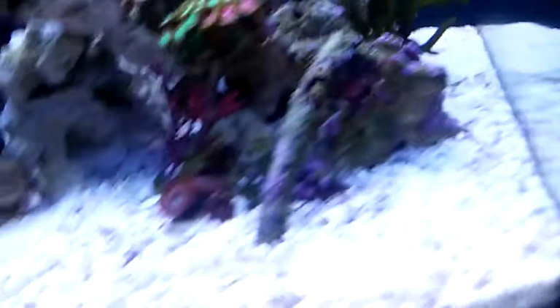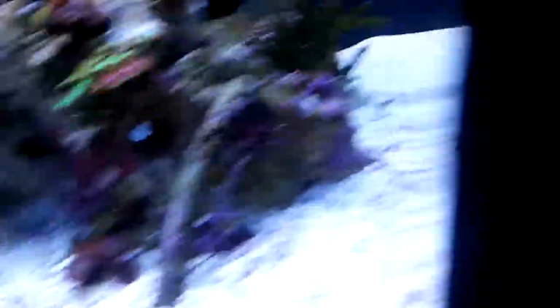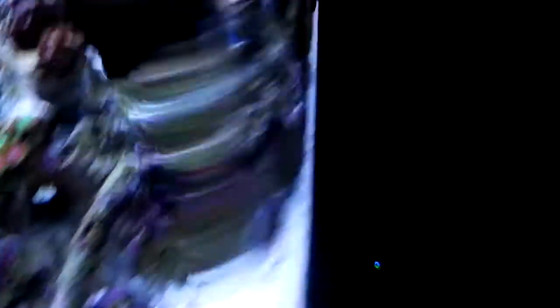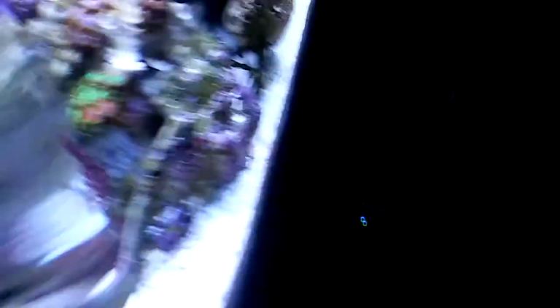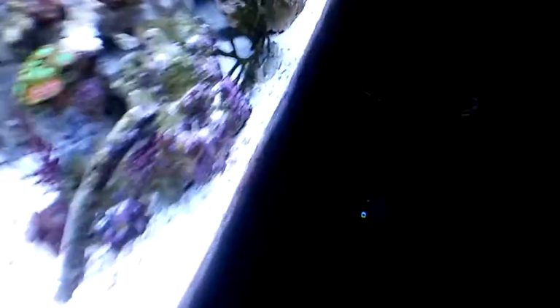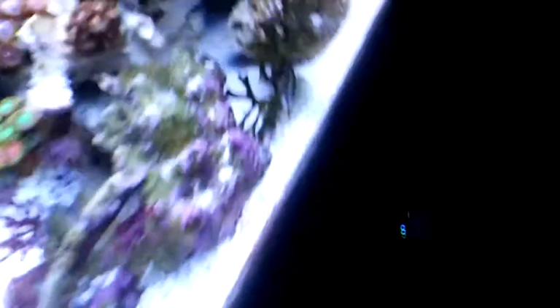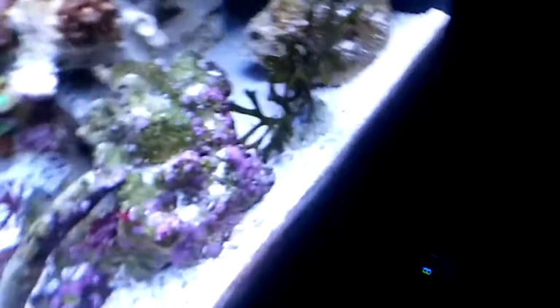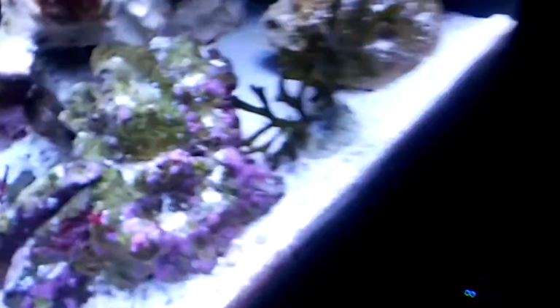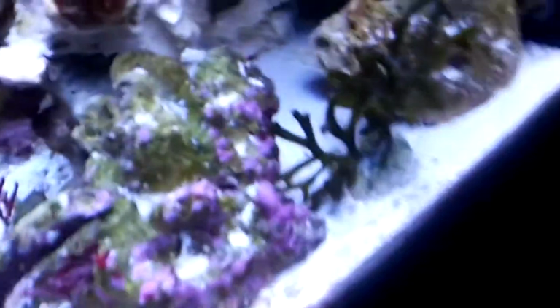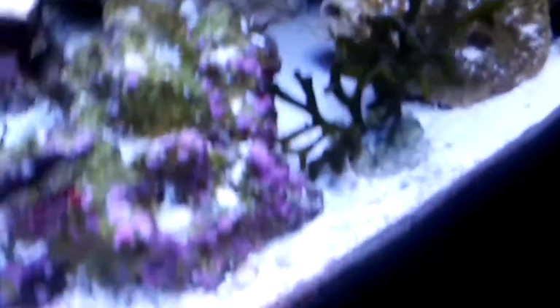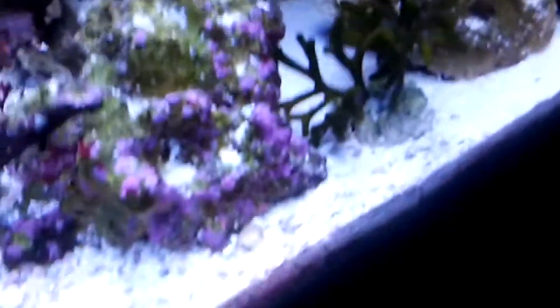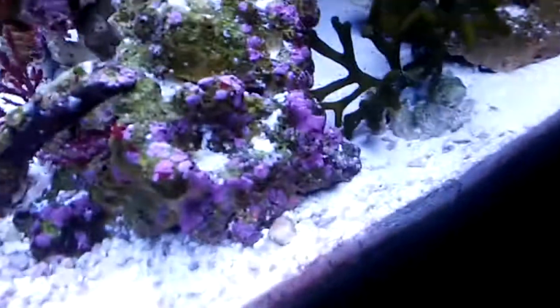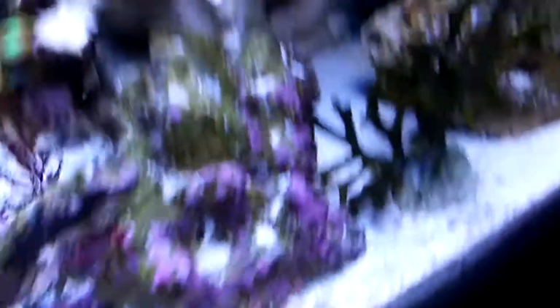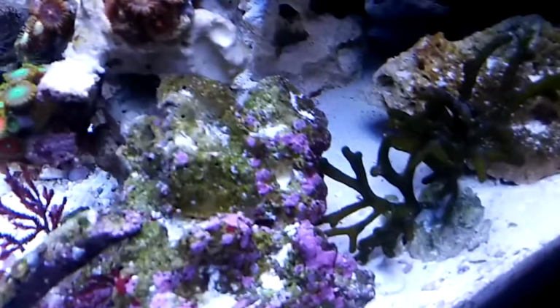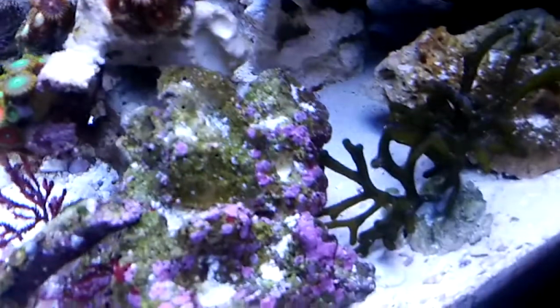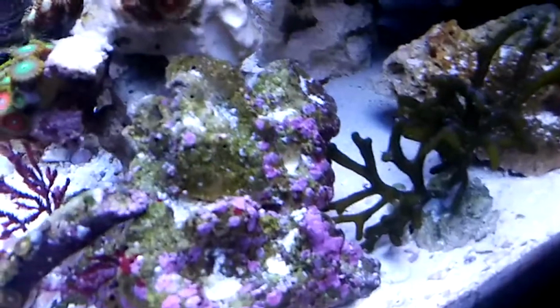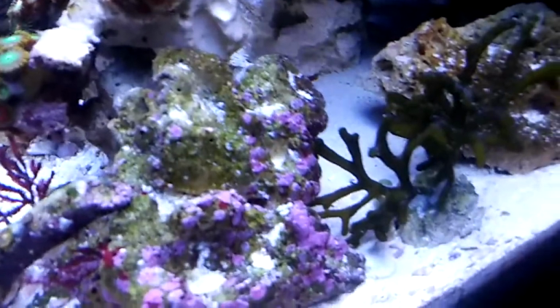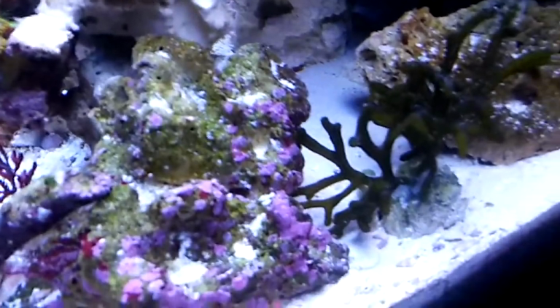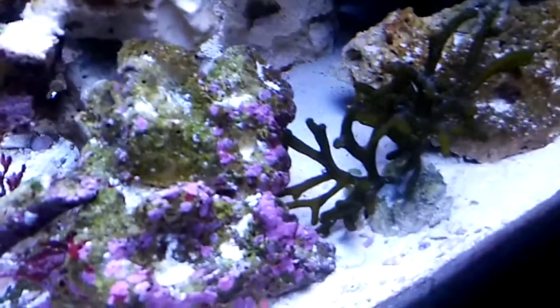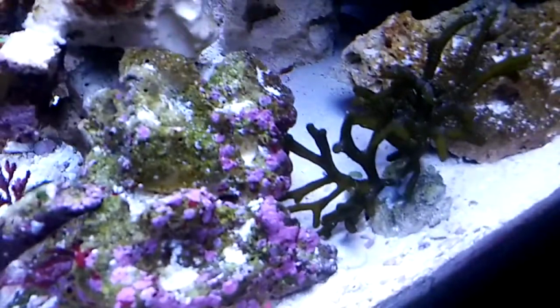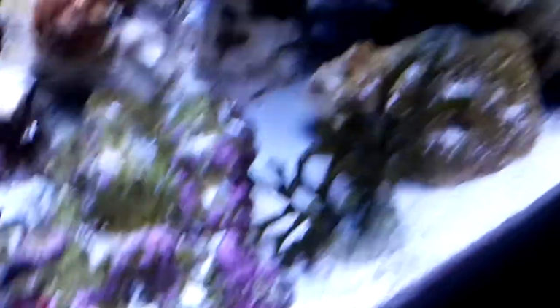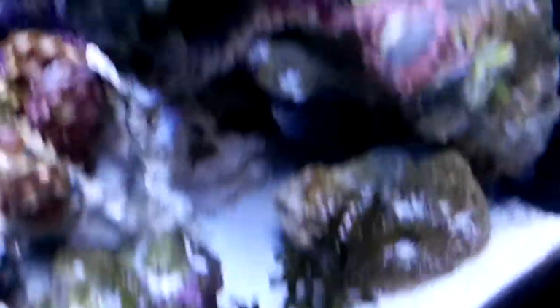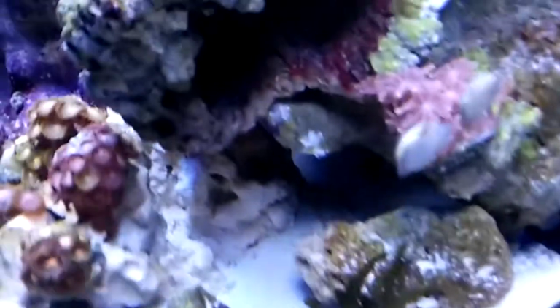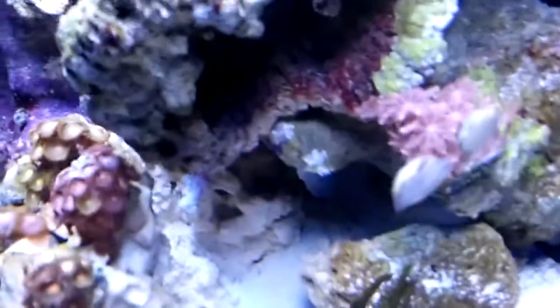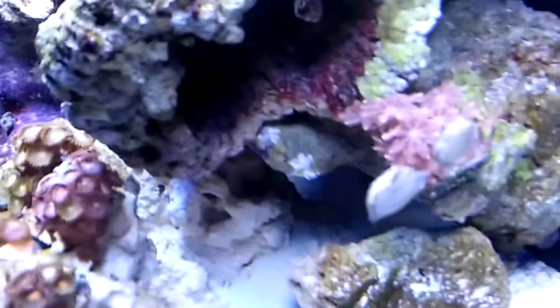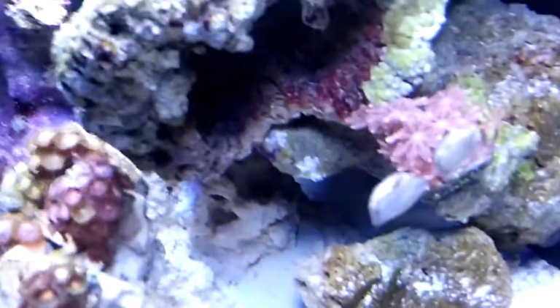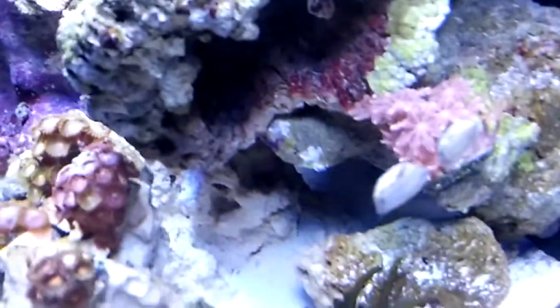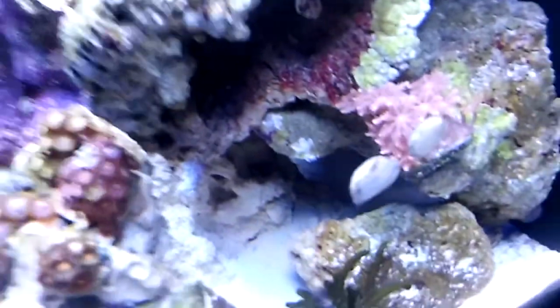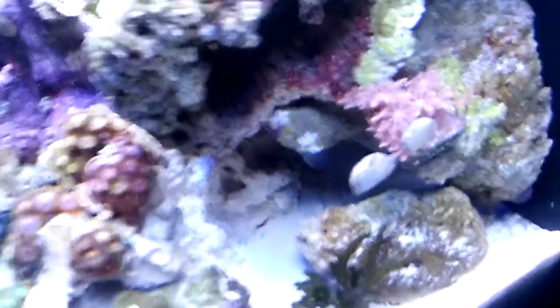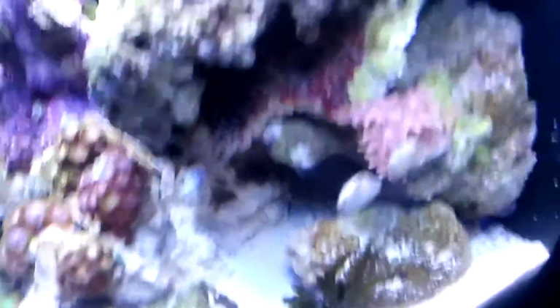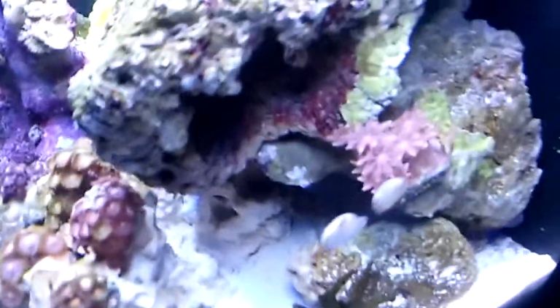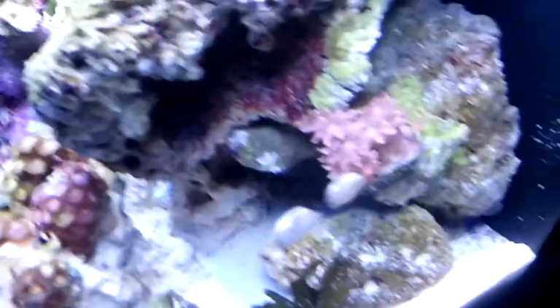This green codium is doing great. Snails always in the way.